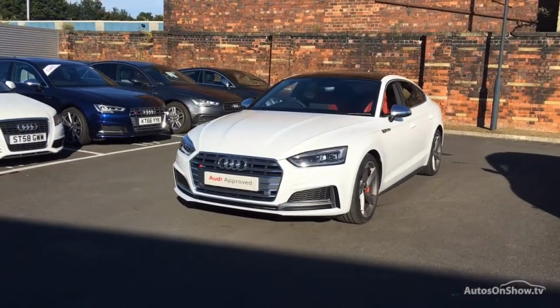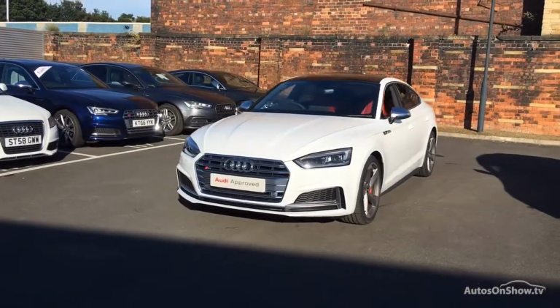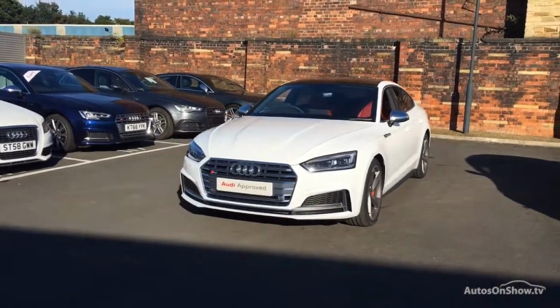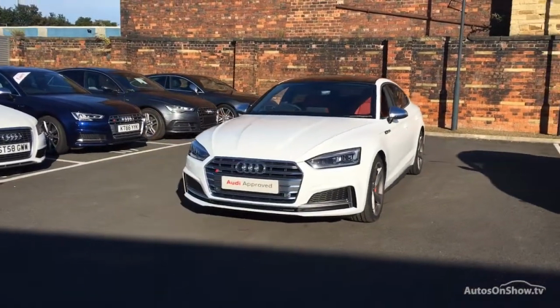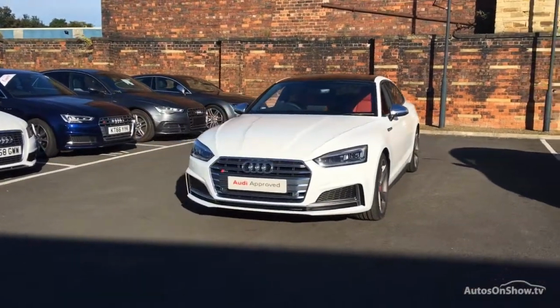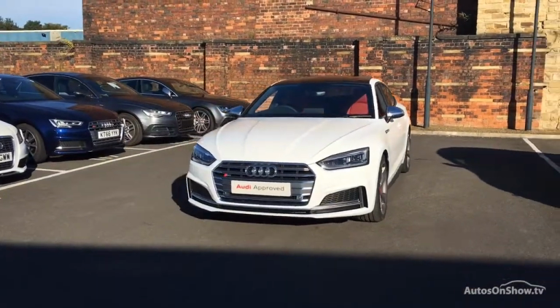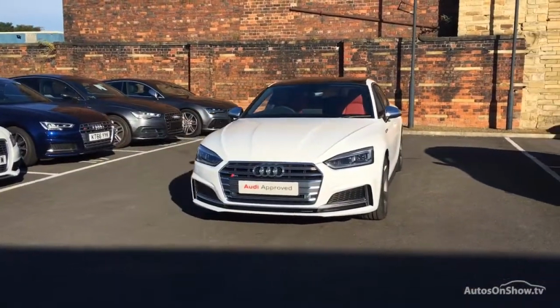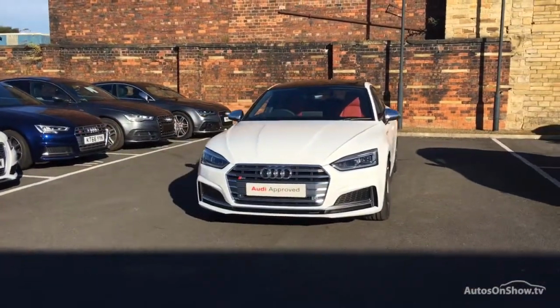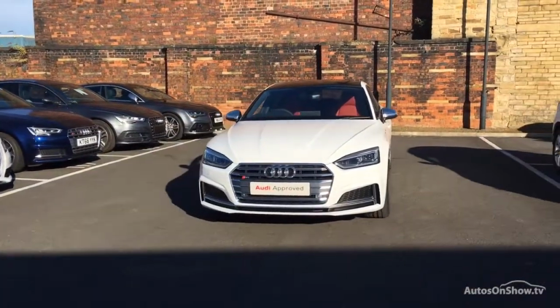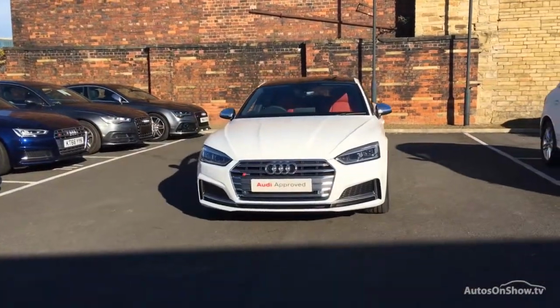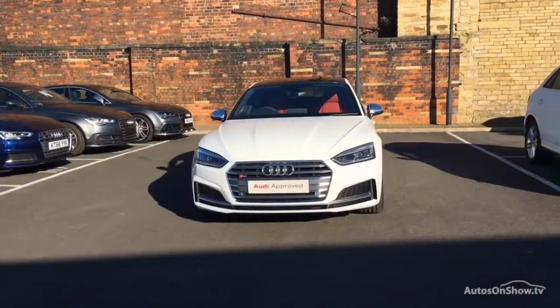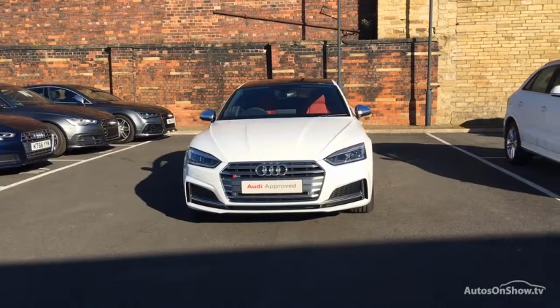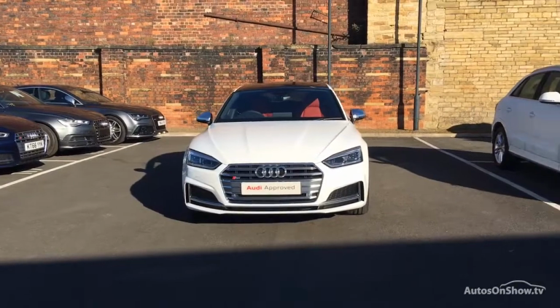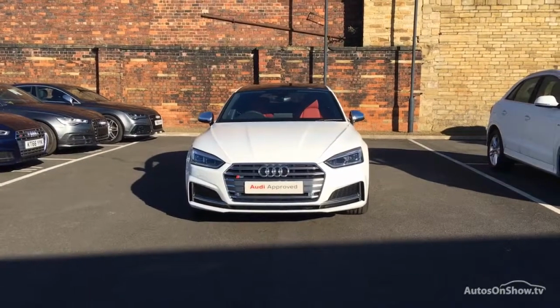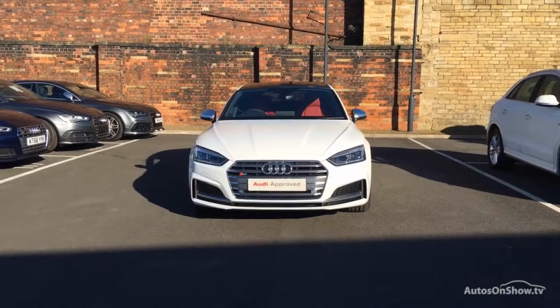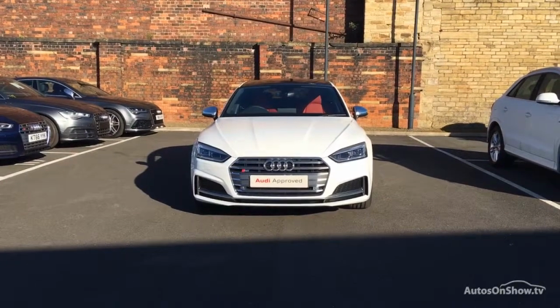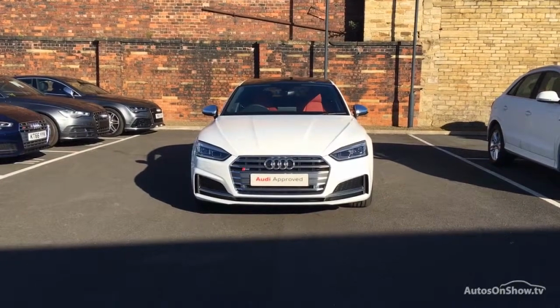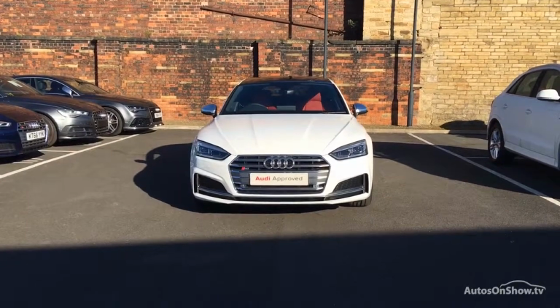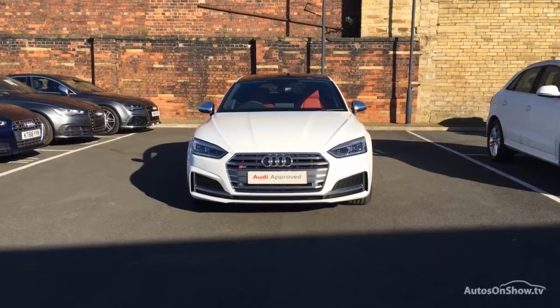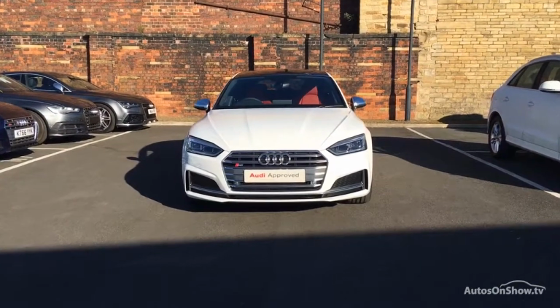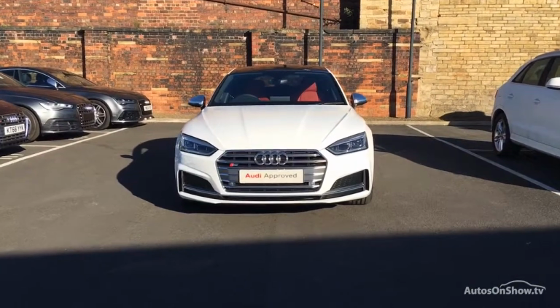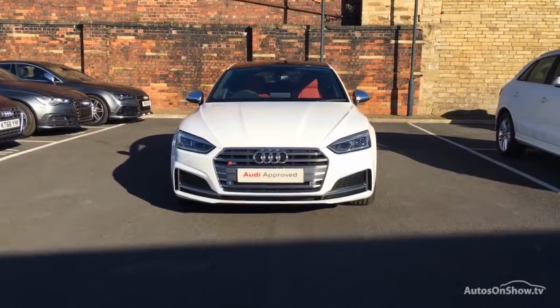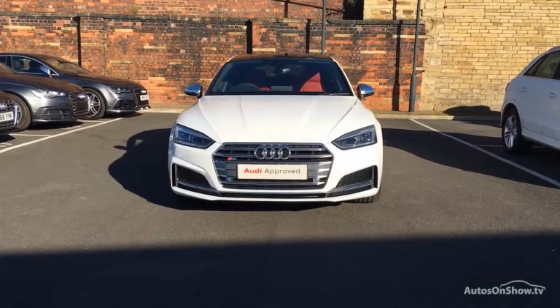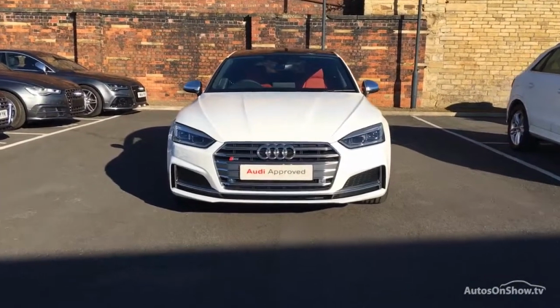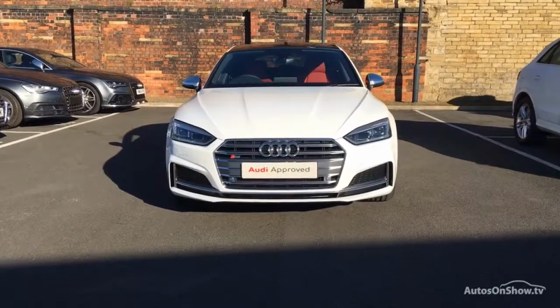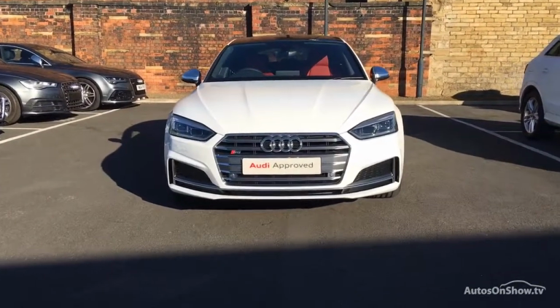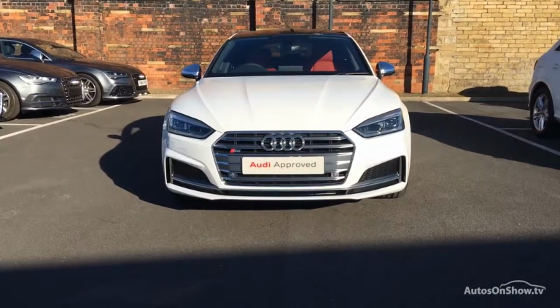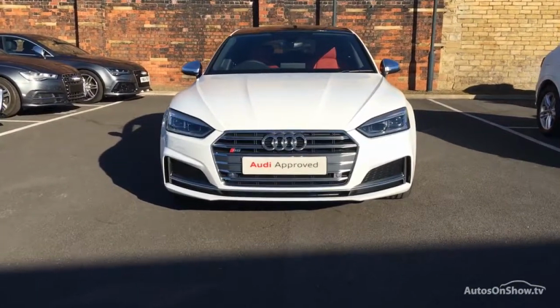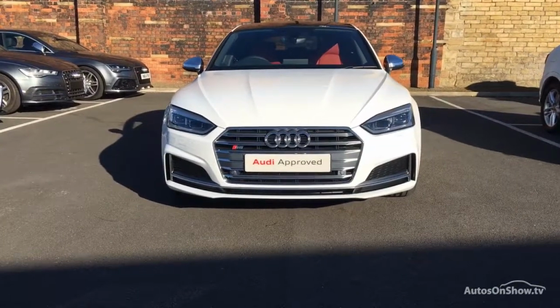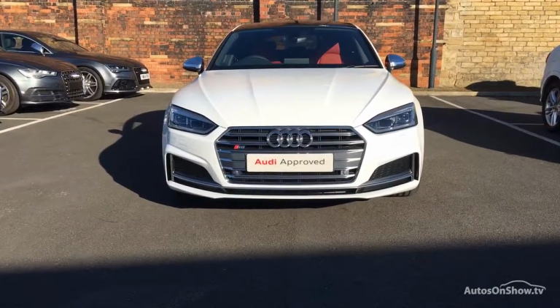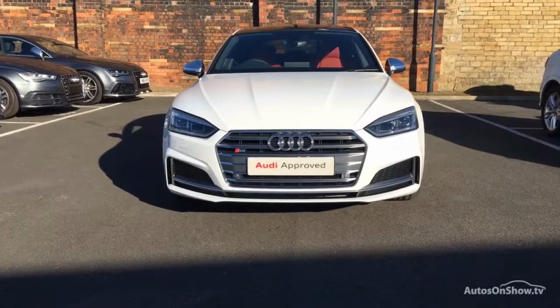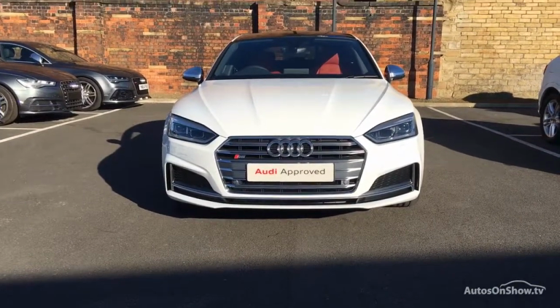So if you're looking for an approved used Audi, Sitna Audi will go that extra mile to help you find the perfect car for you.